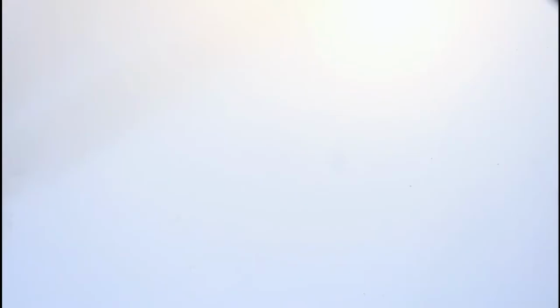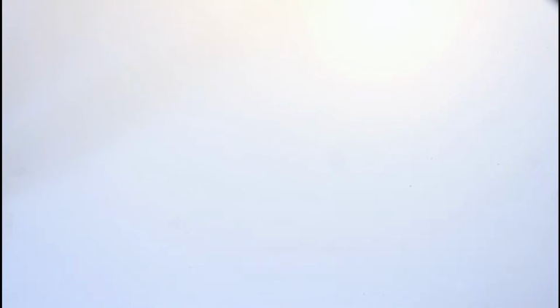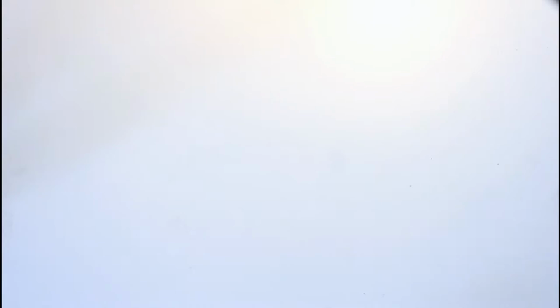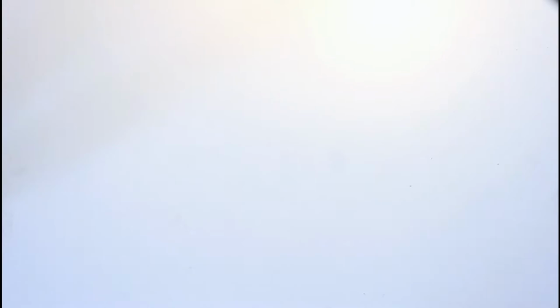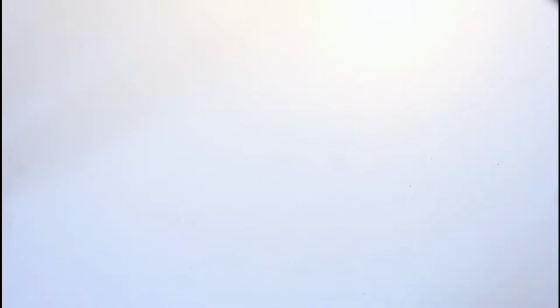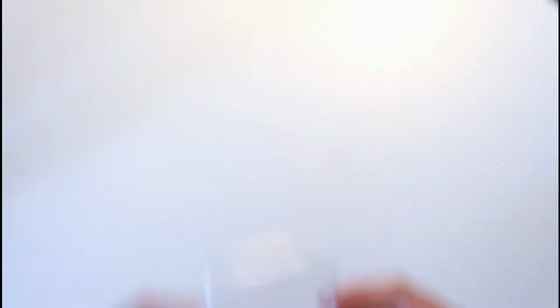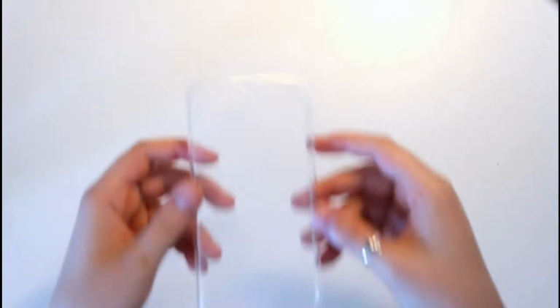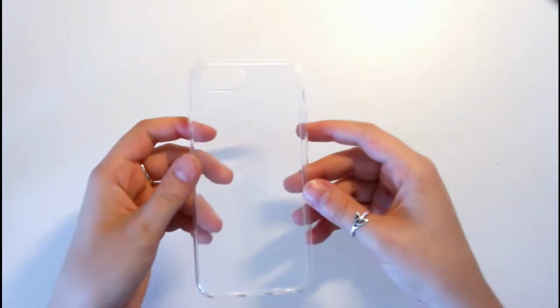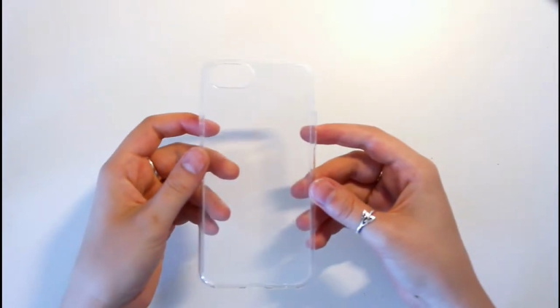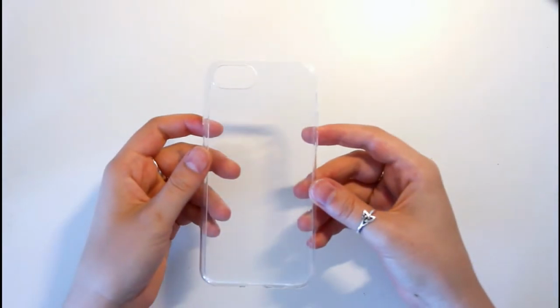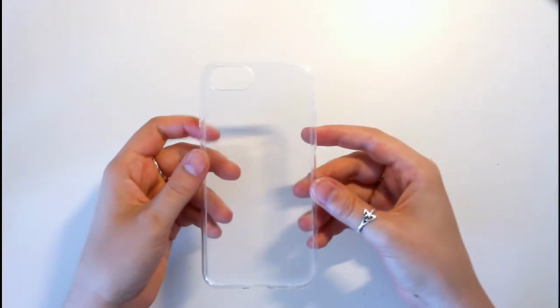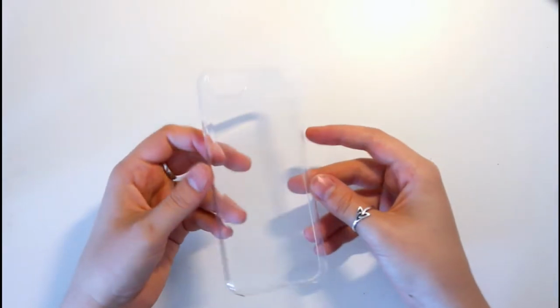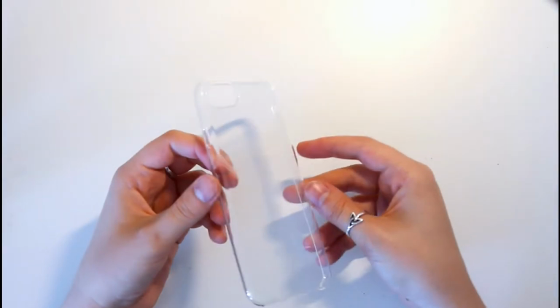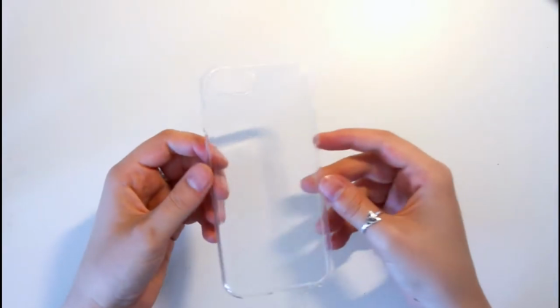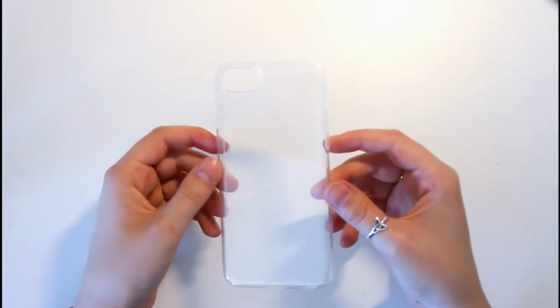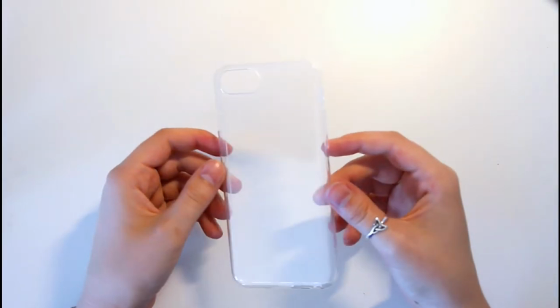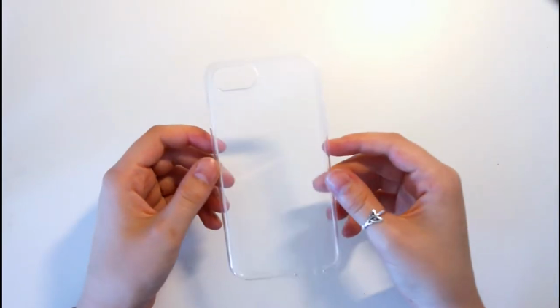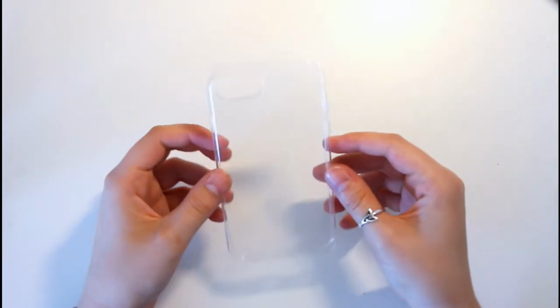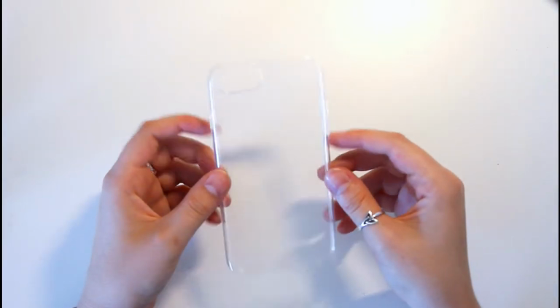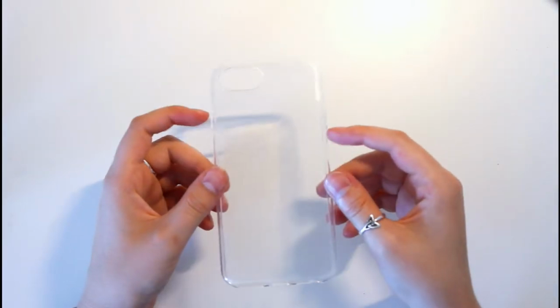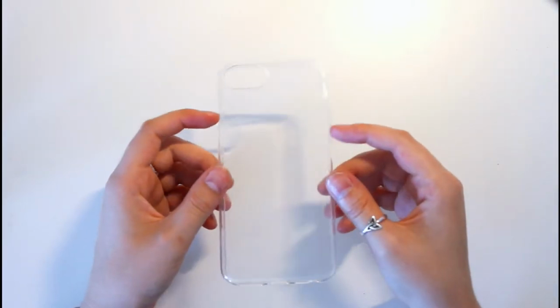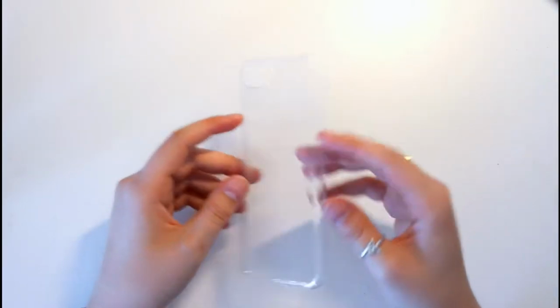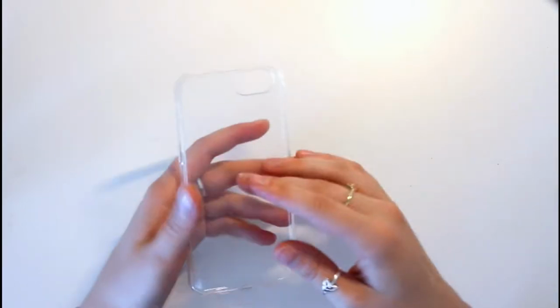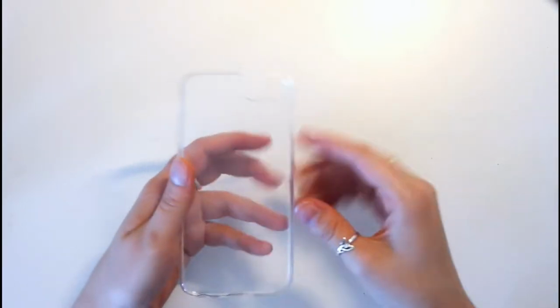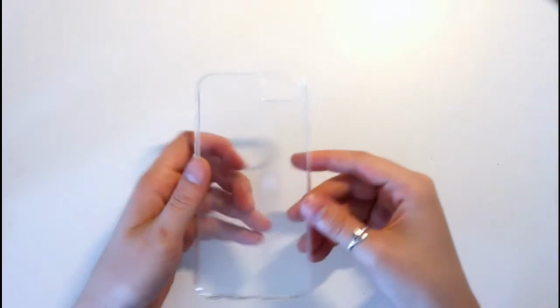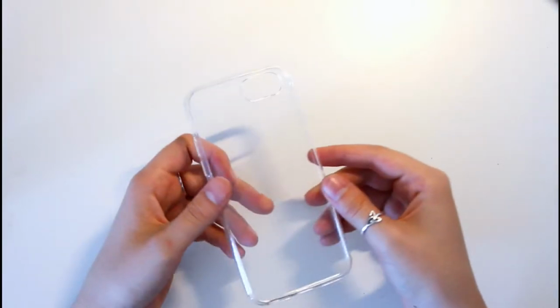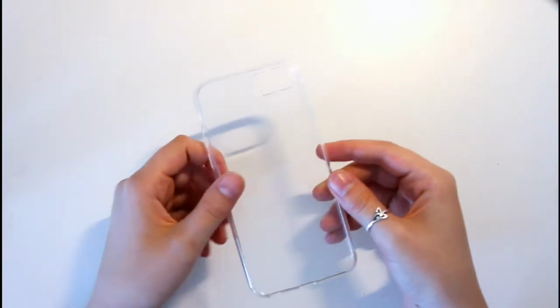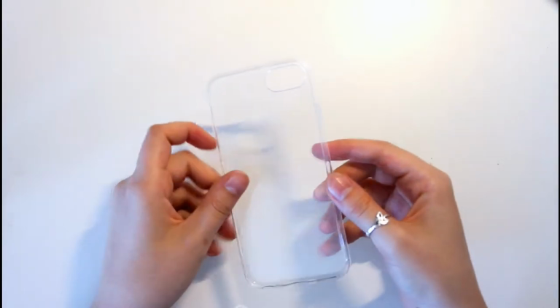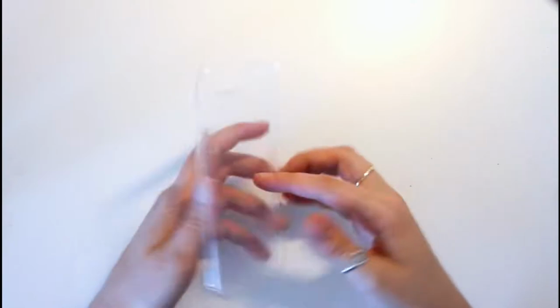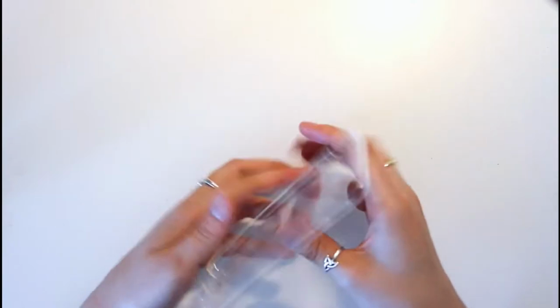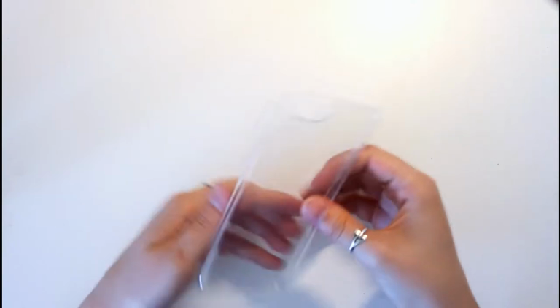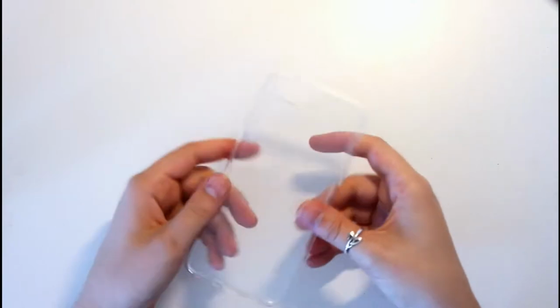I'm starting off with a simple clear phone case and you can find these pretty easily. I got mine at Walmart for $5.